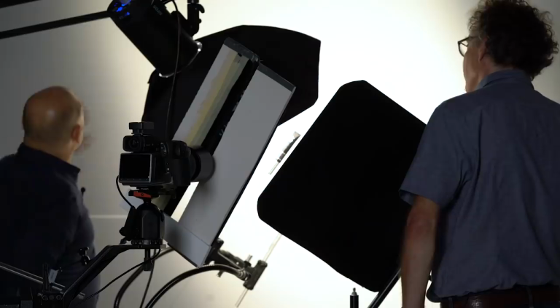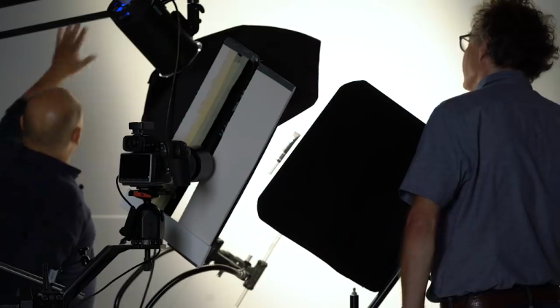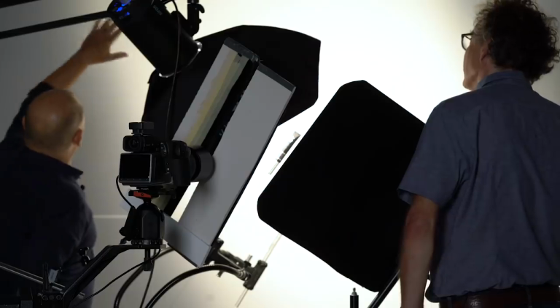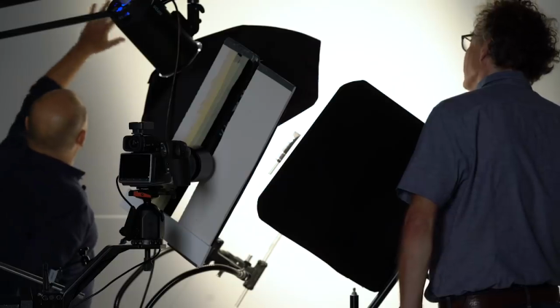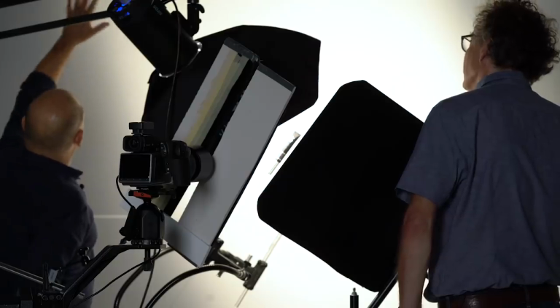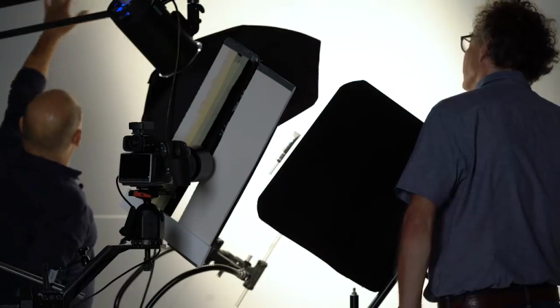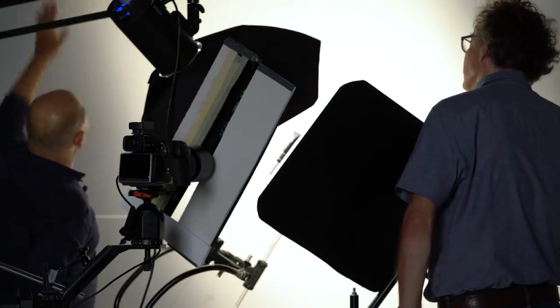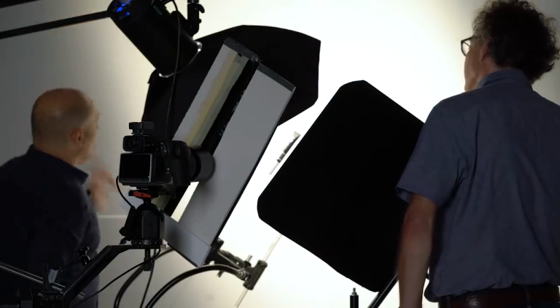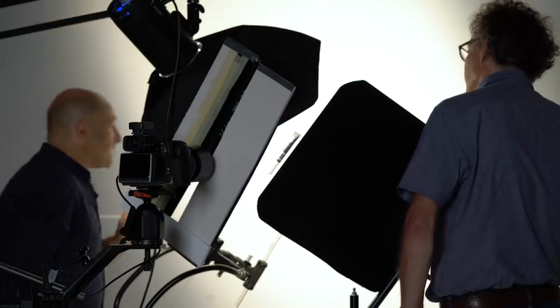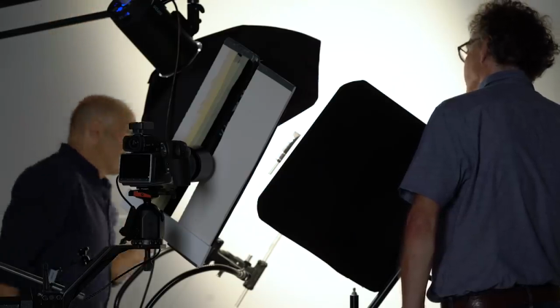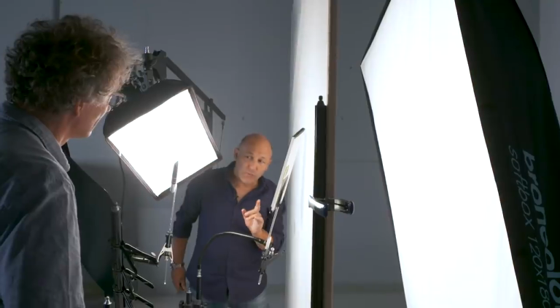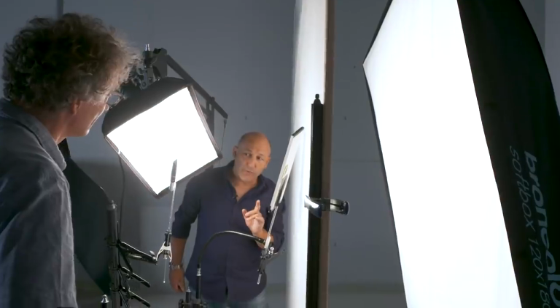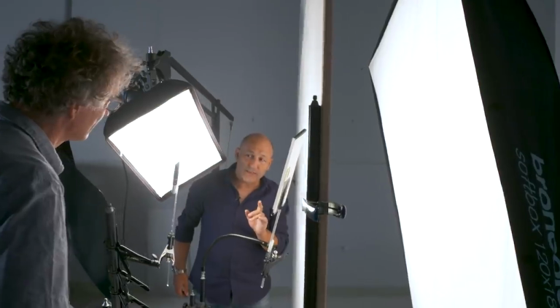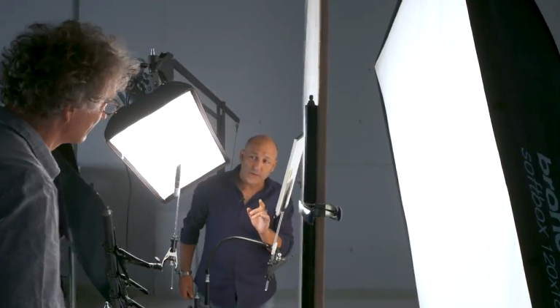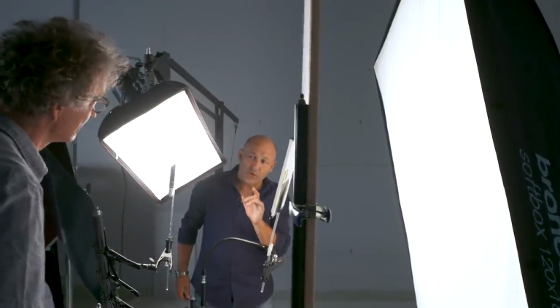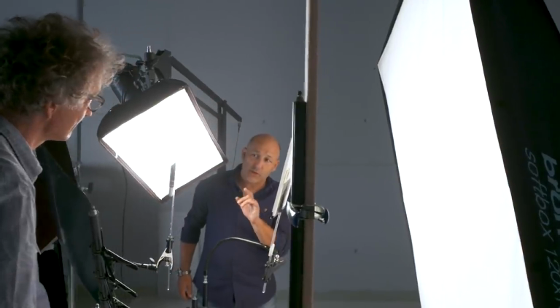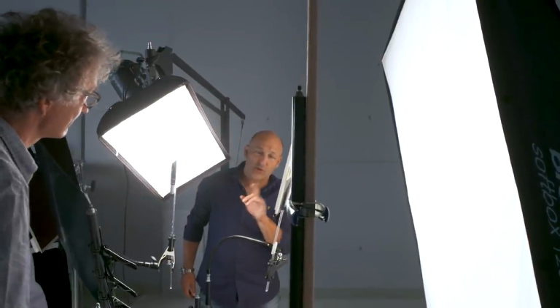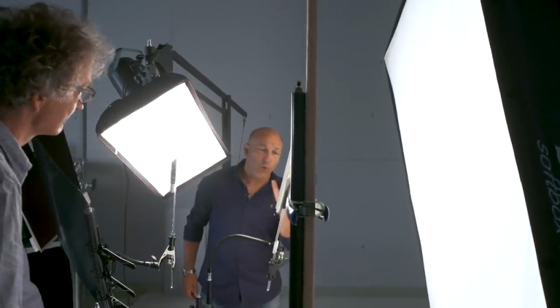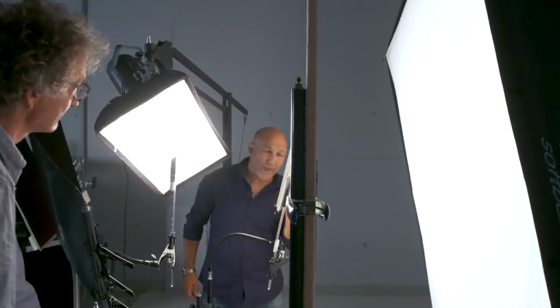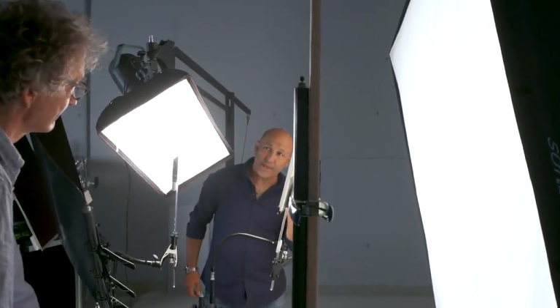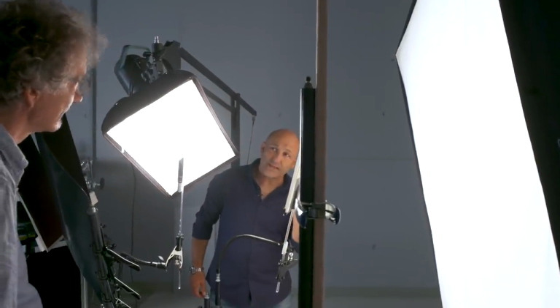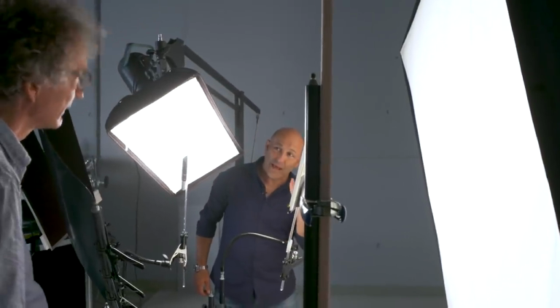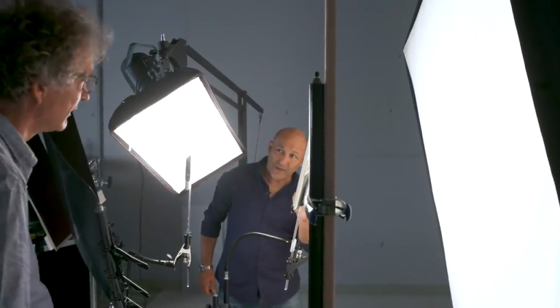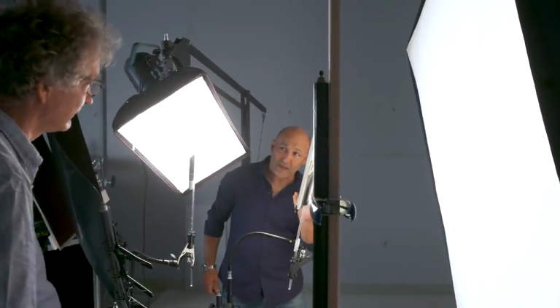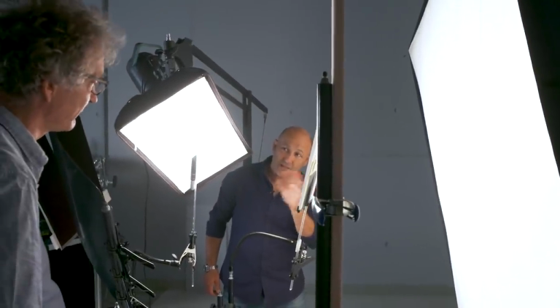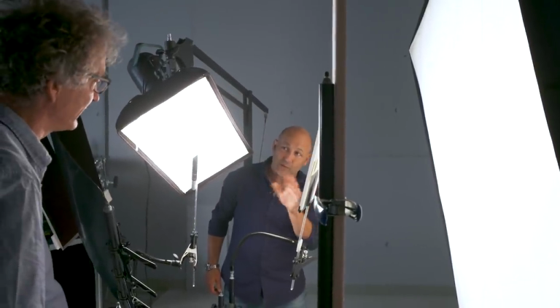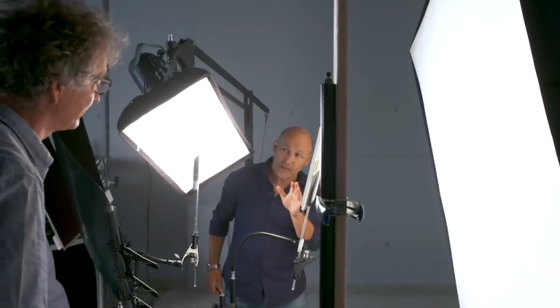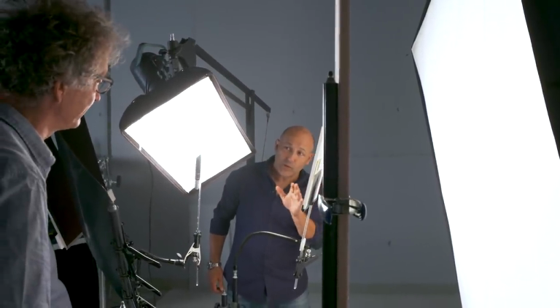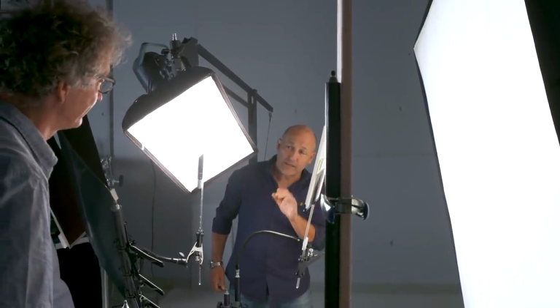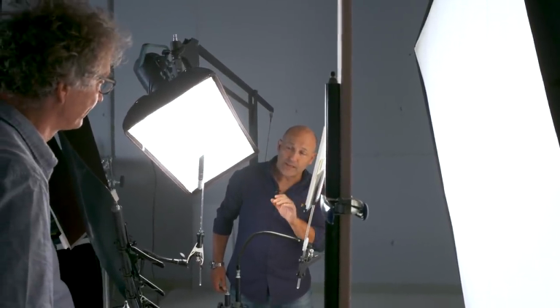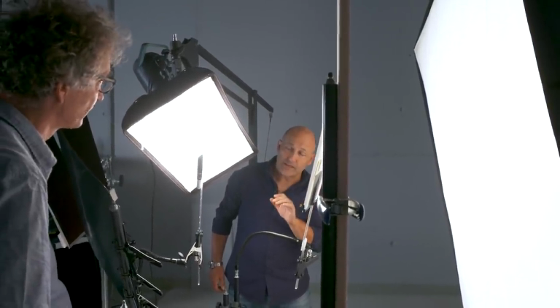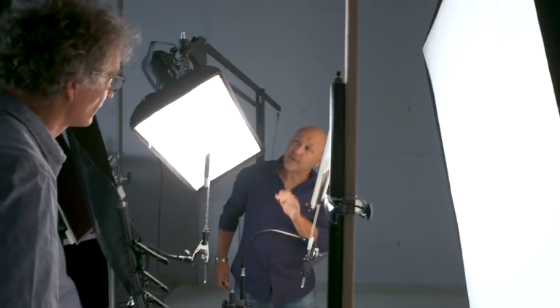It feathers and diffuses away. So what I'll probably do is show a shot with this and without it so we can see the difference.